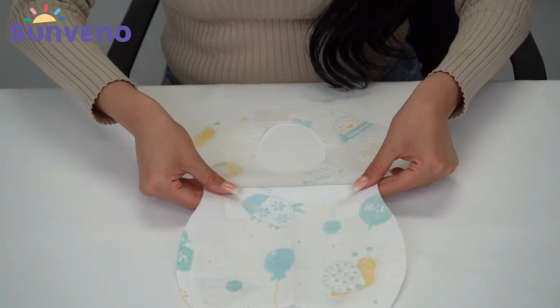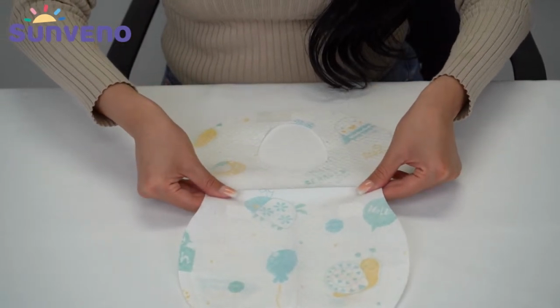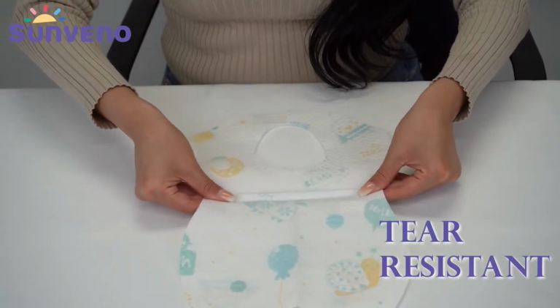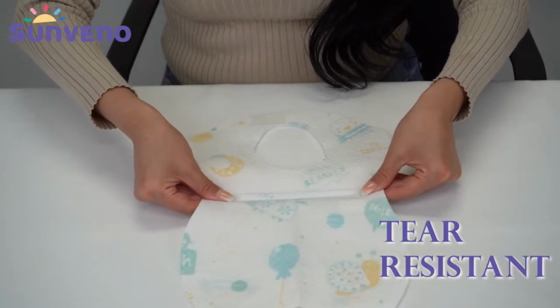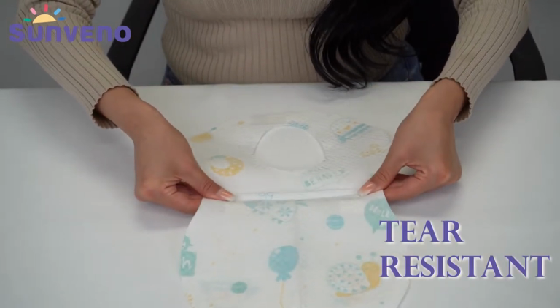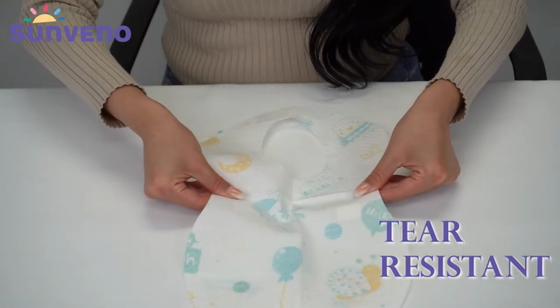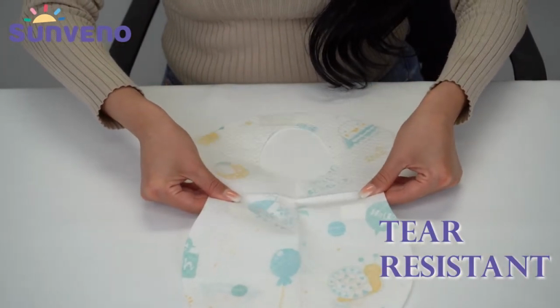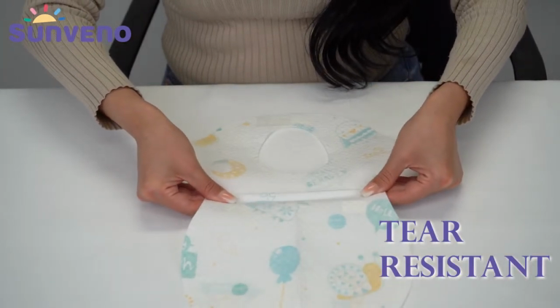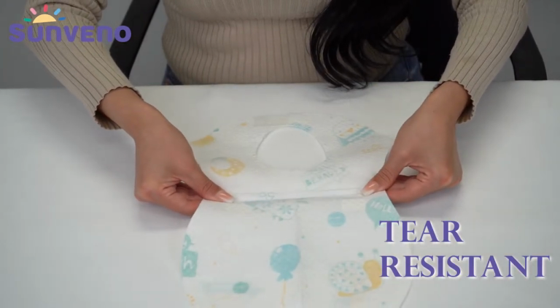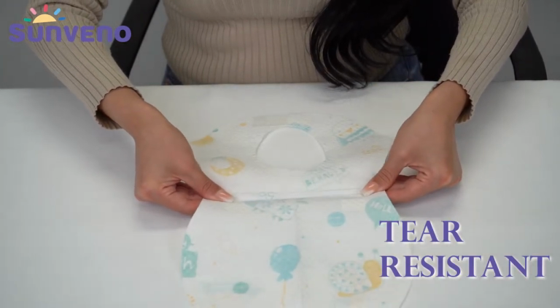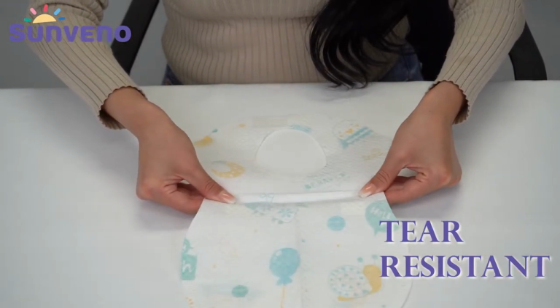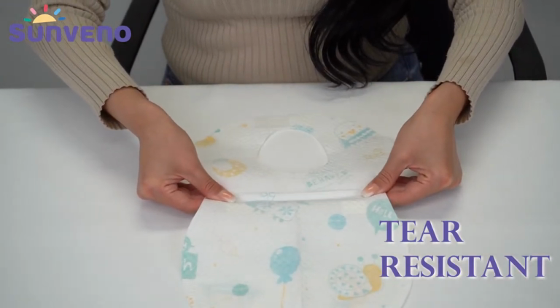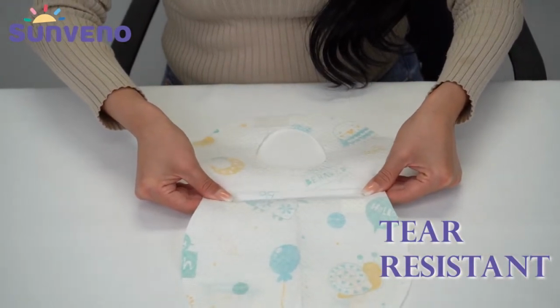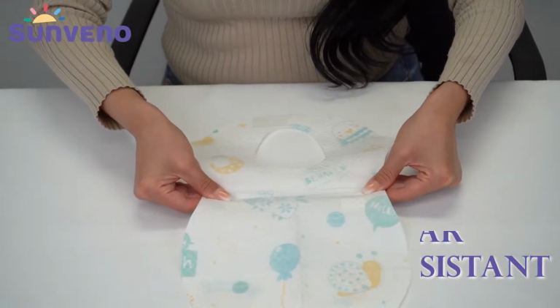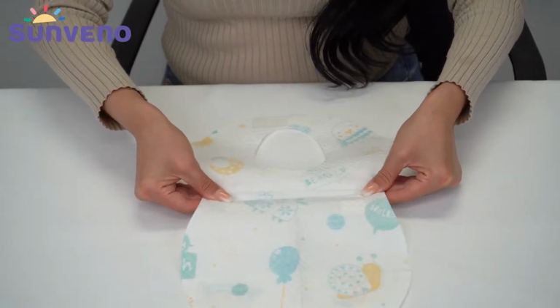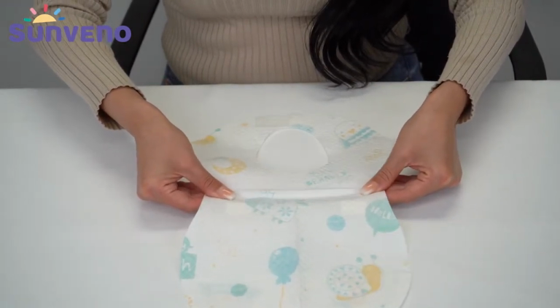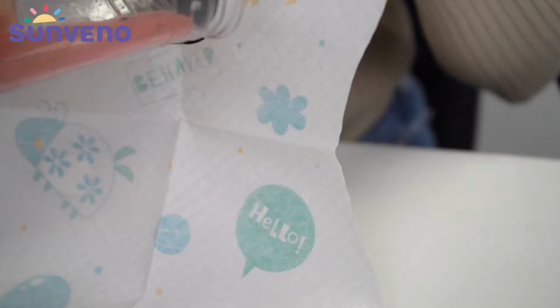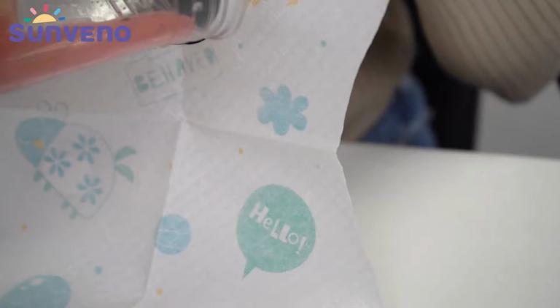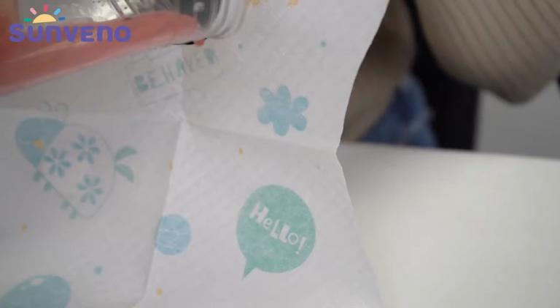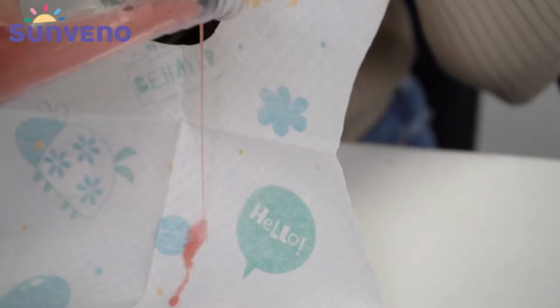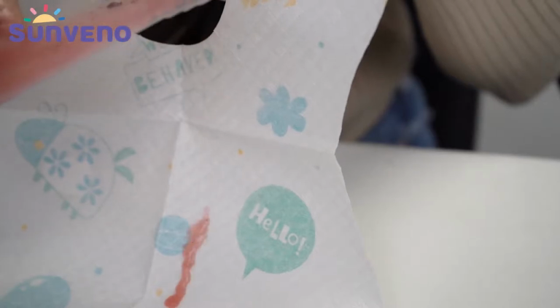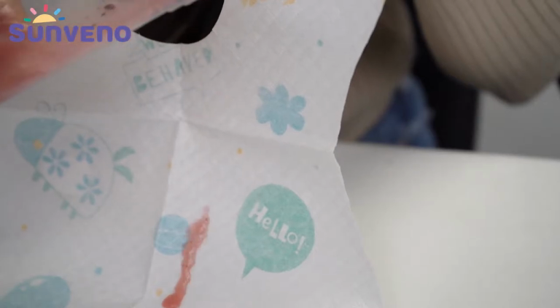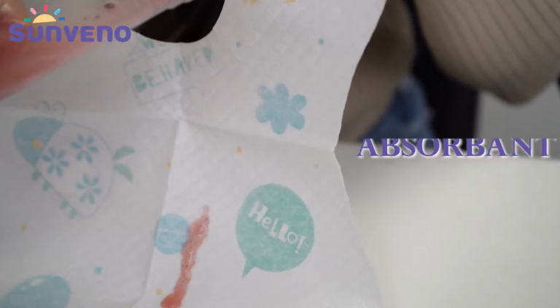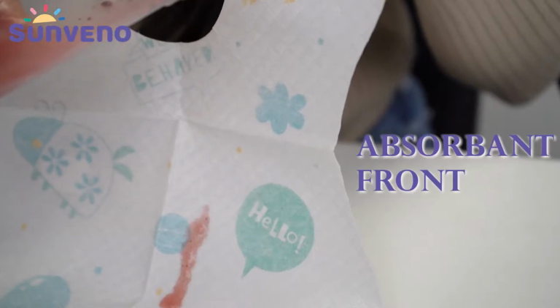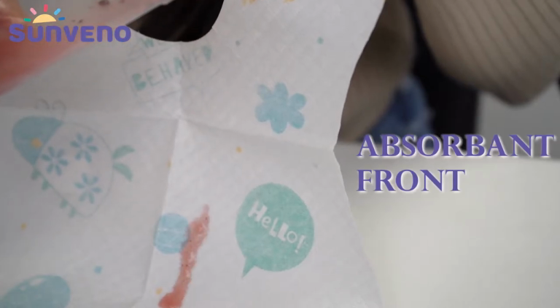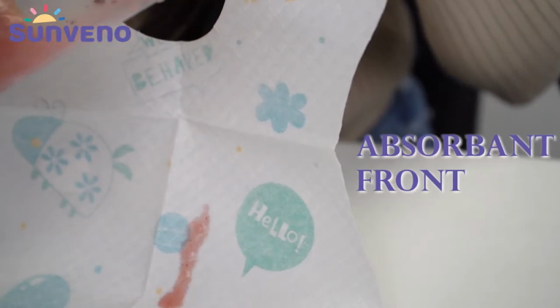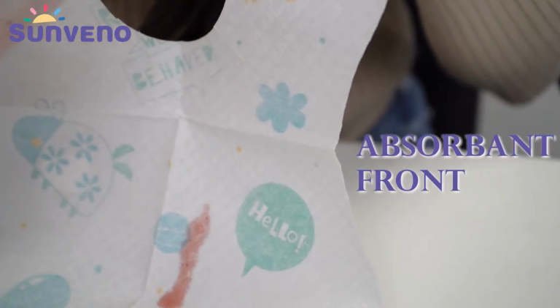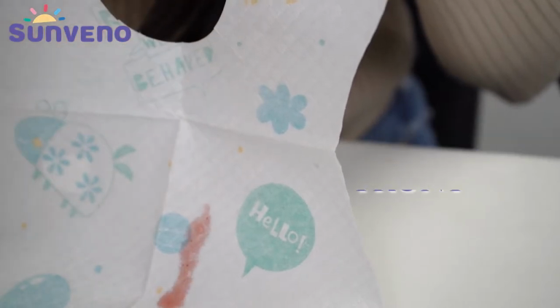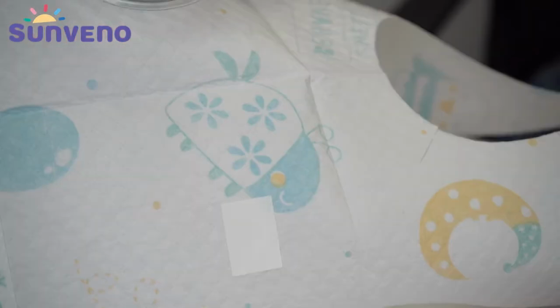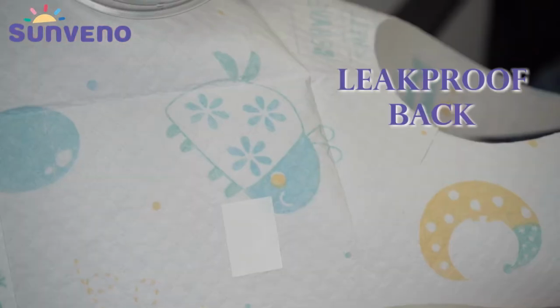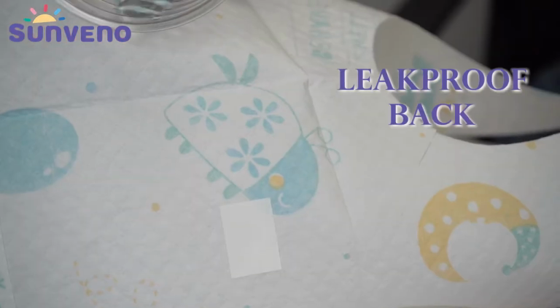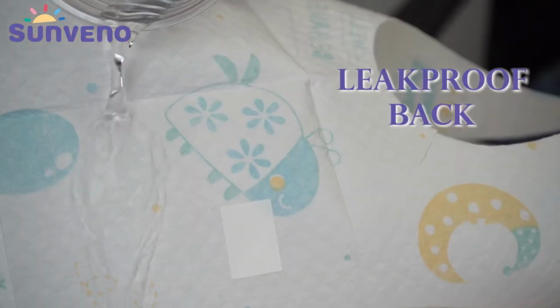These bibs are made of a strong yet soft material. It has a soft absorbent front and leak-proof back.